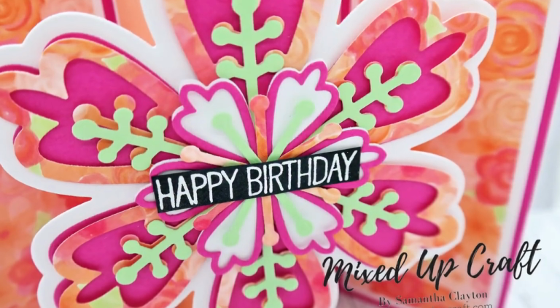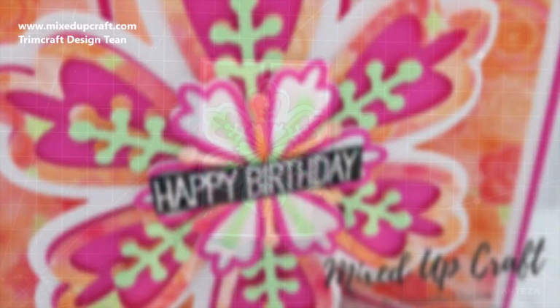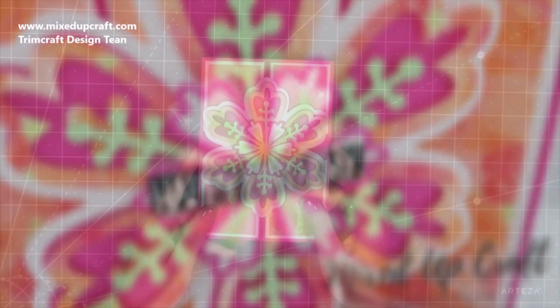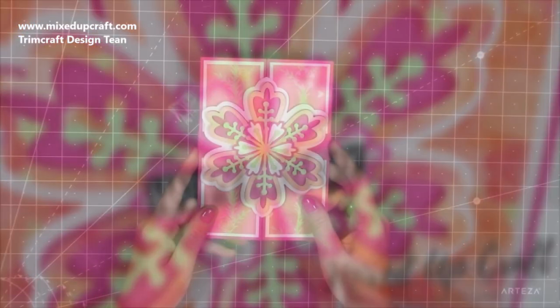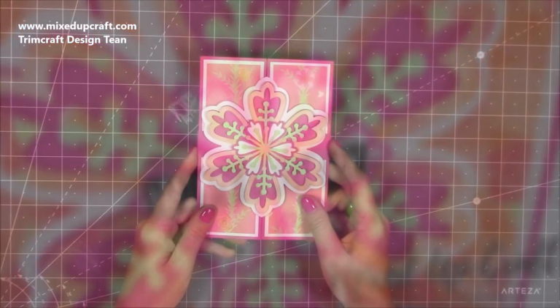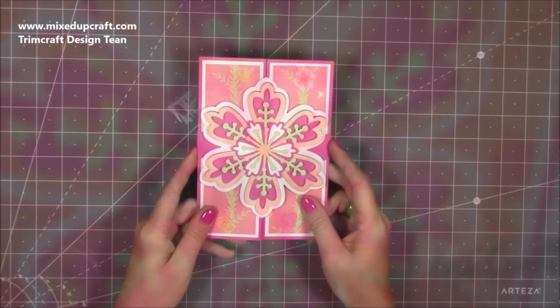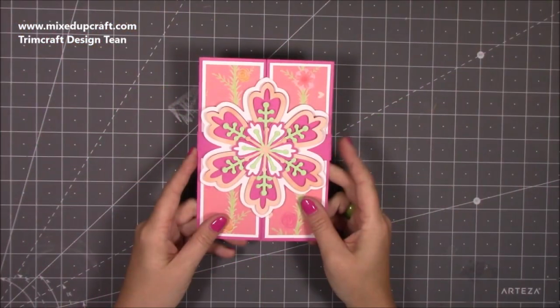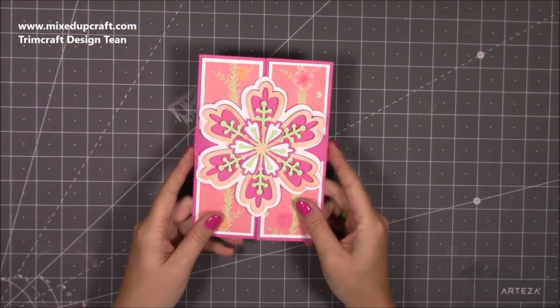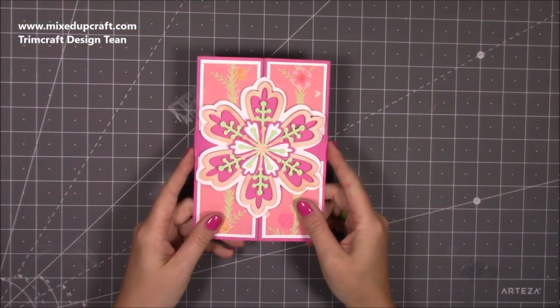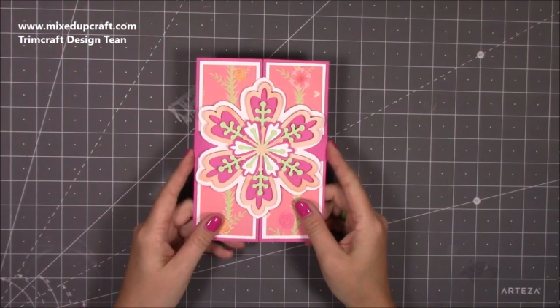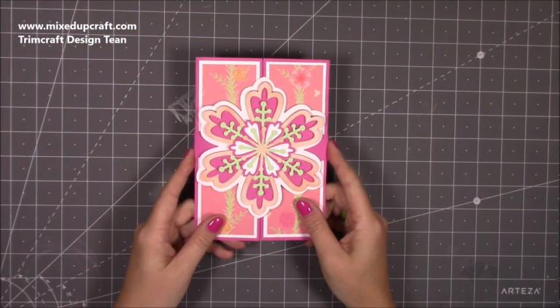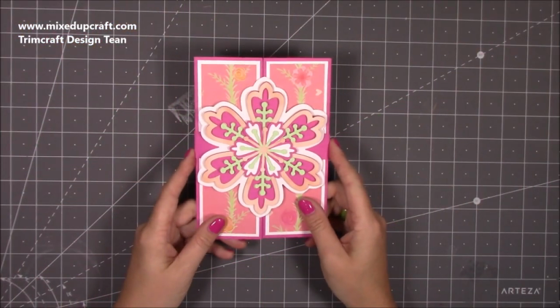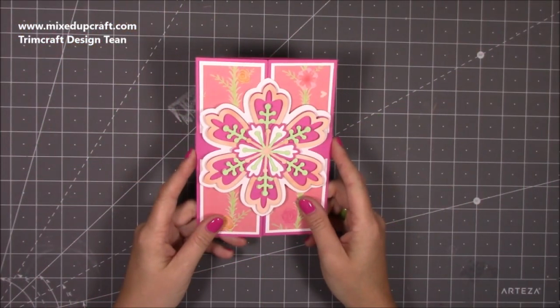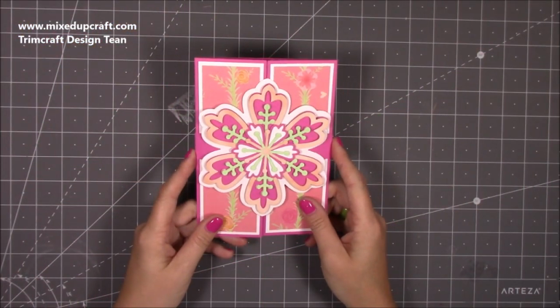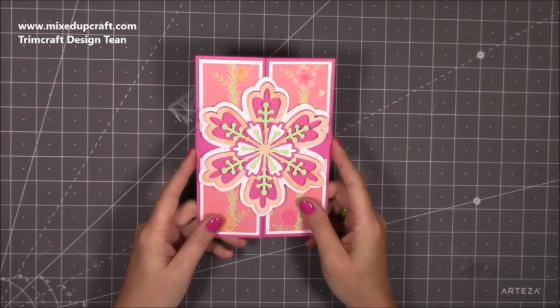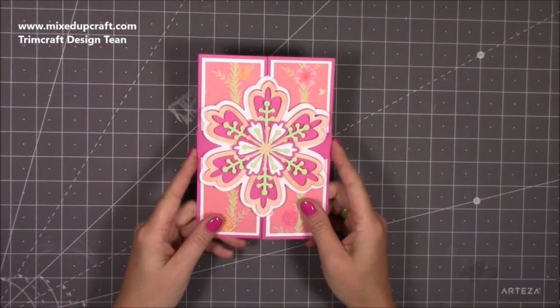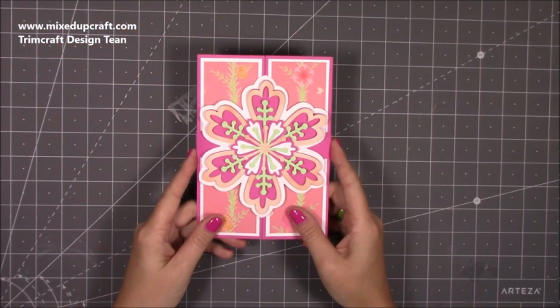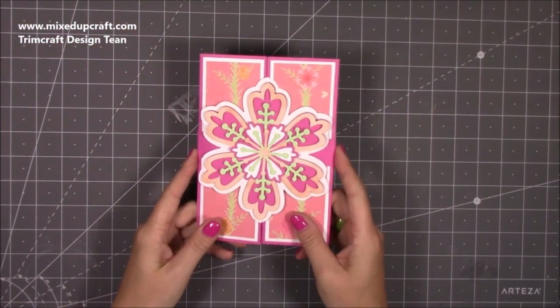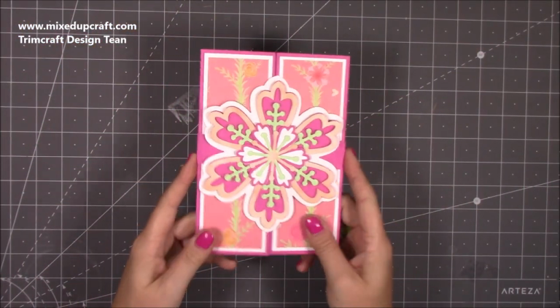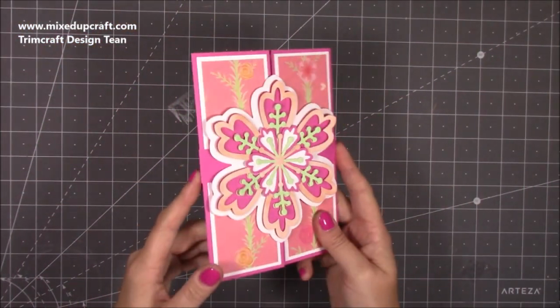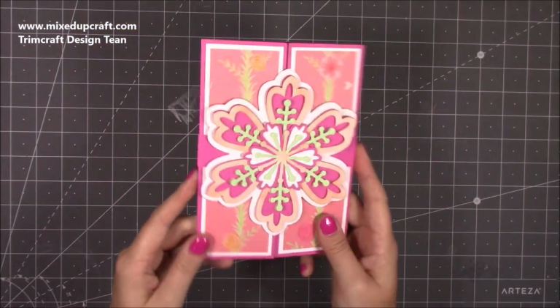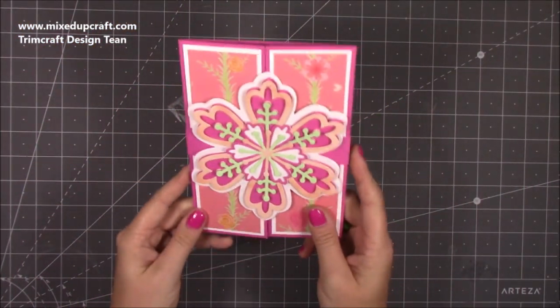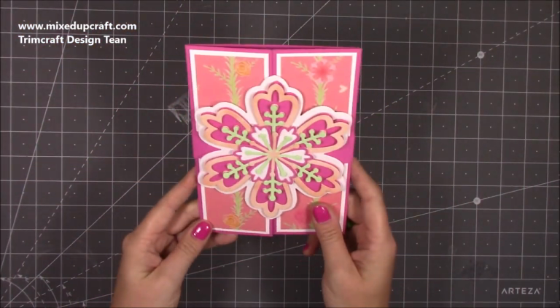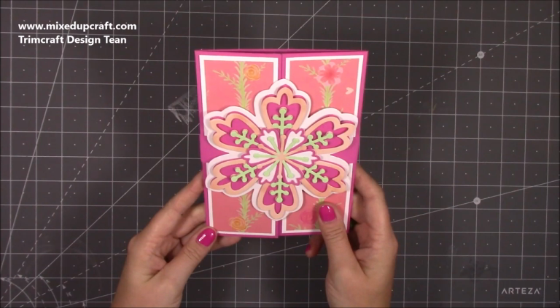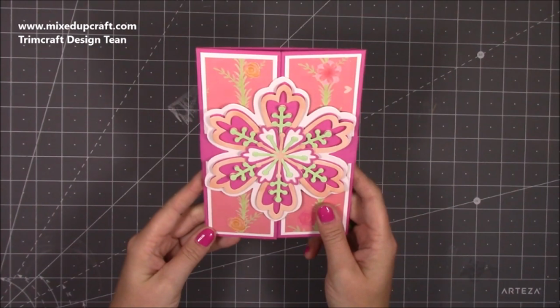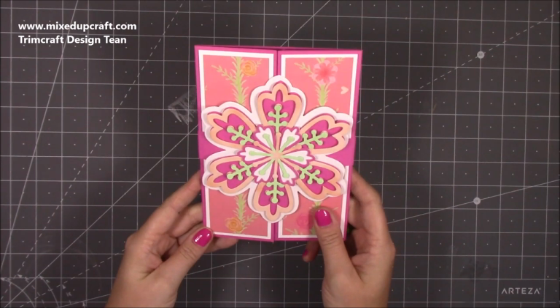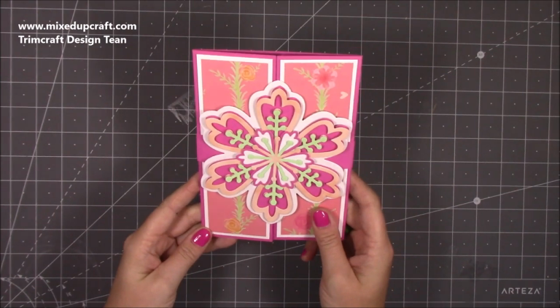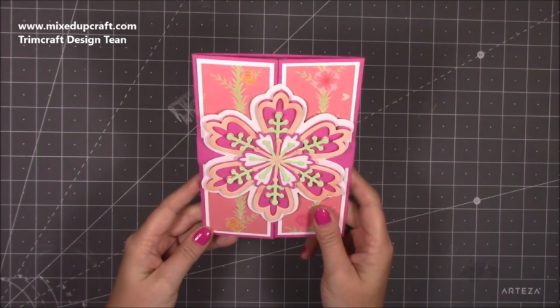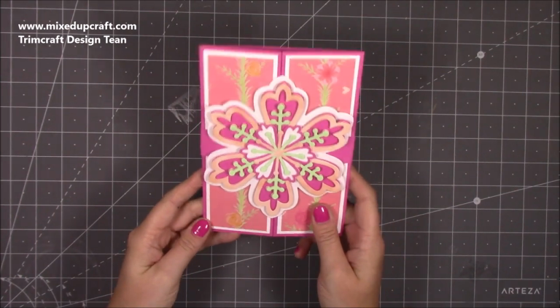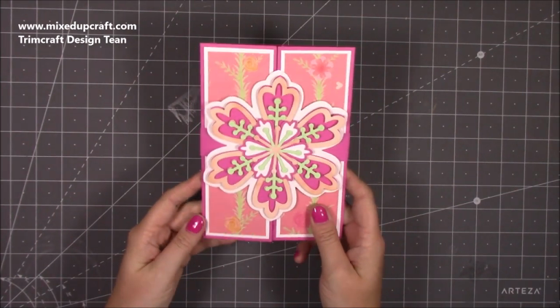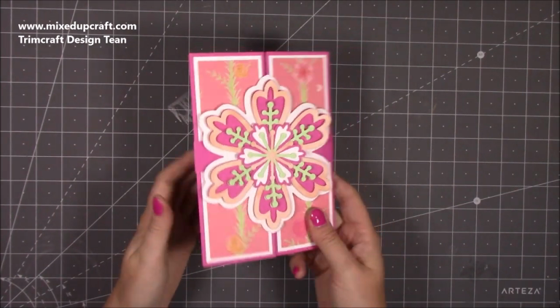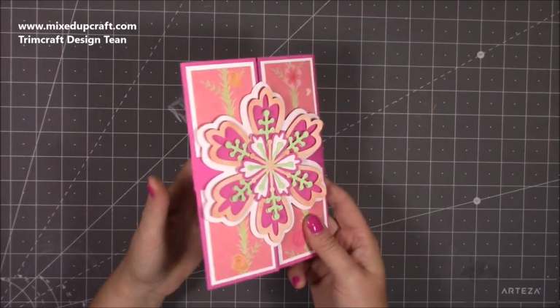Hi everybody, it's Sam at Mix Up Crowd. Thank you for watching my tutorial today. I'm going to be showing you how to make this really pretty birthday card.